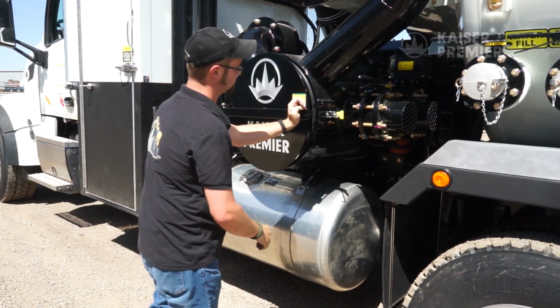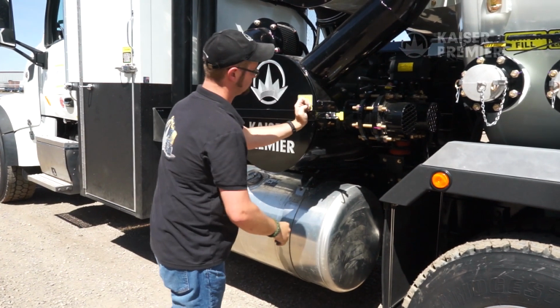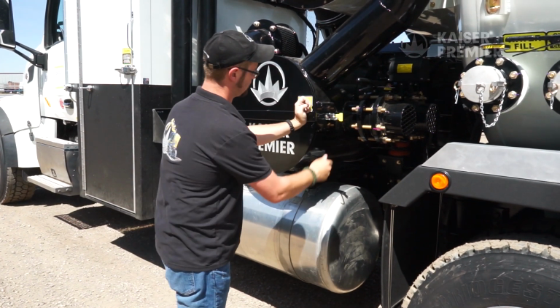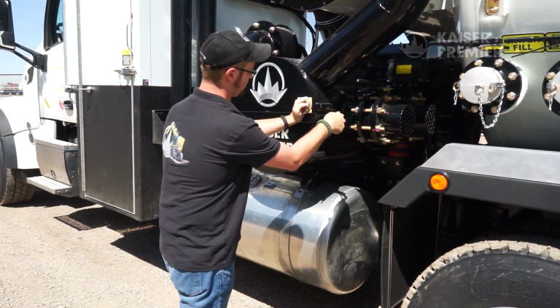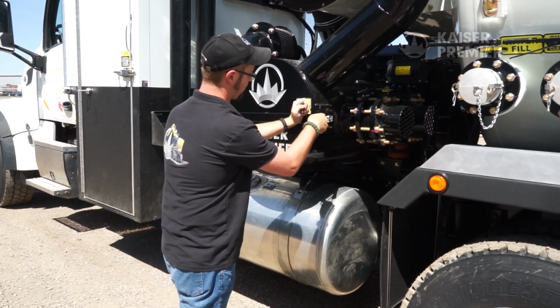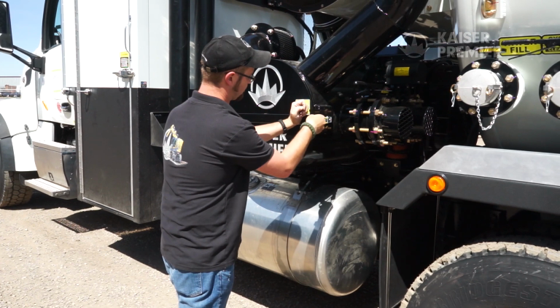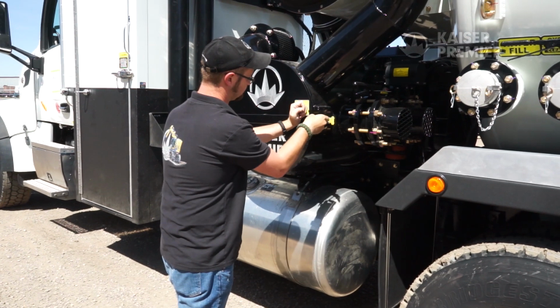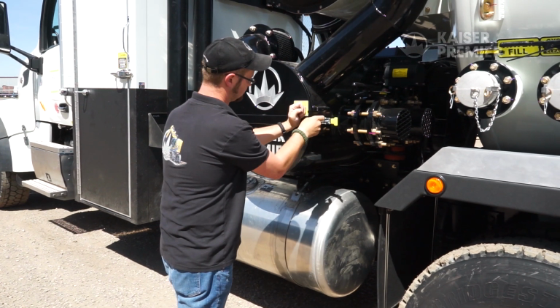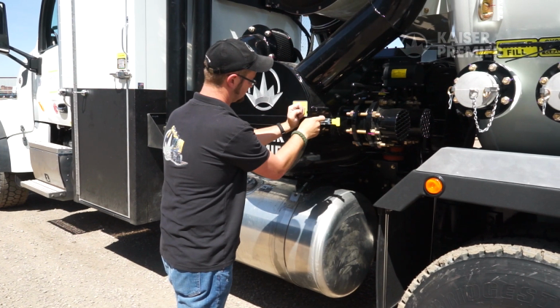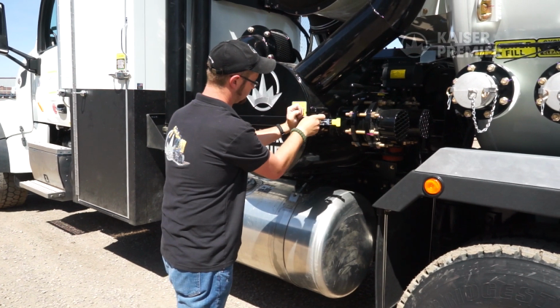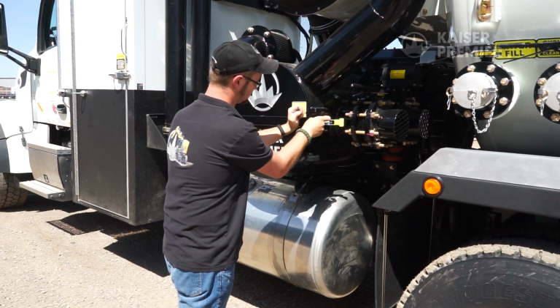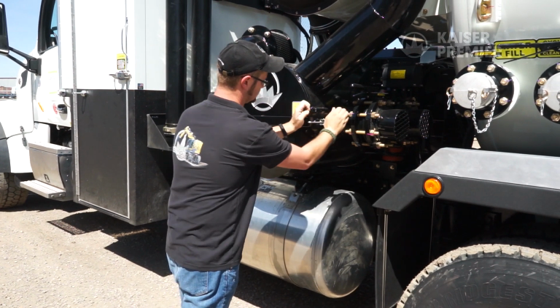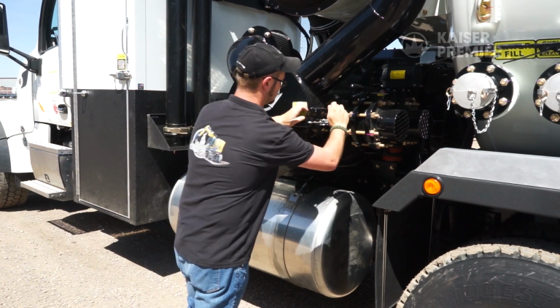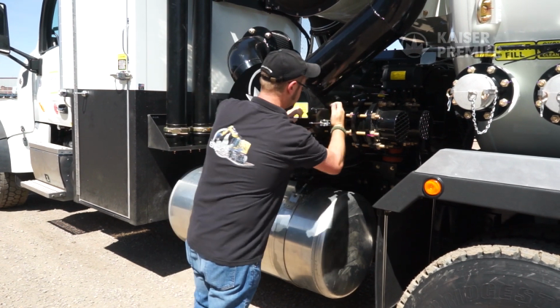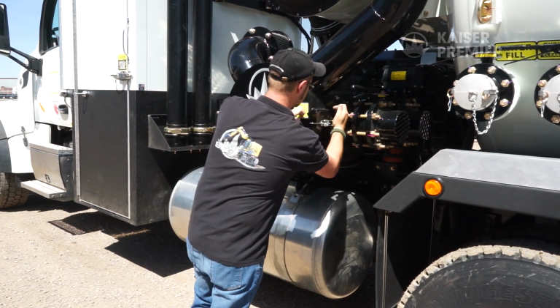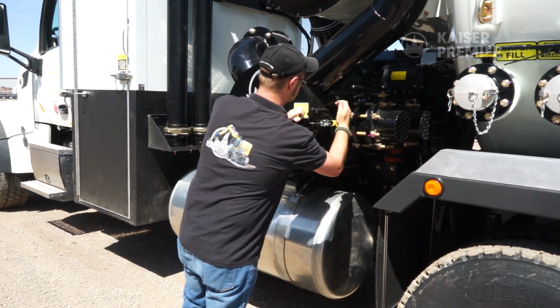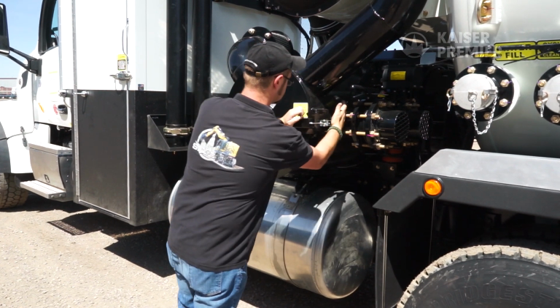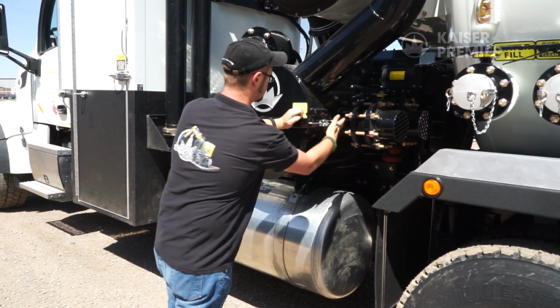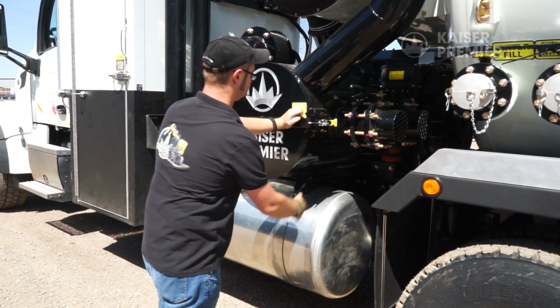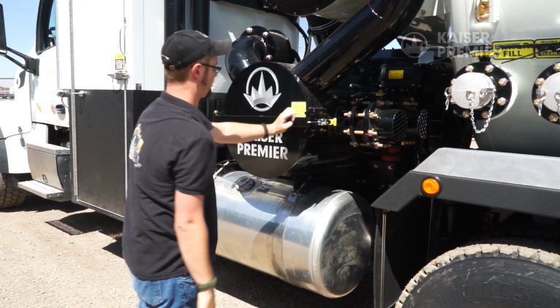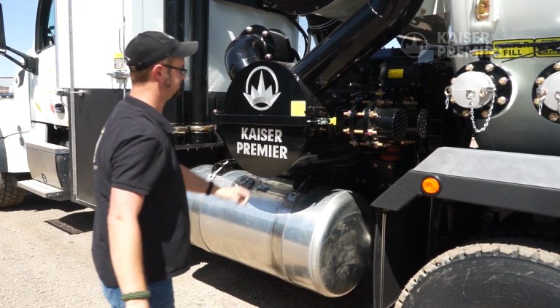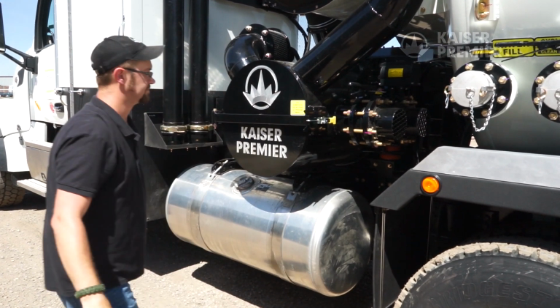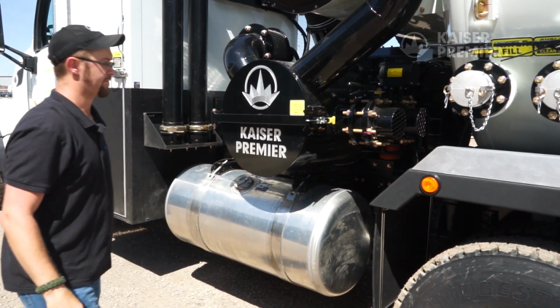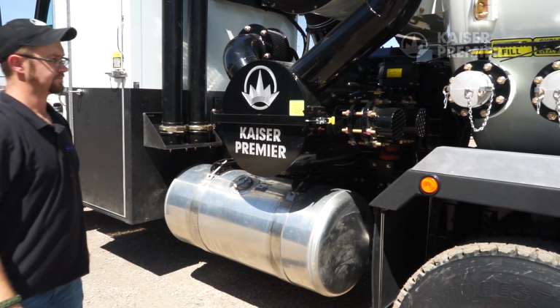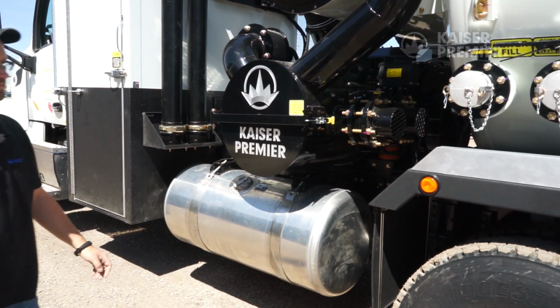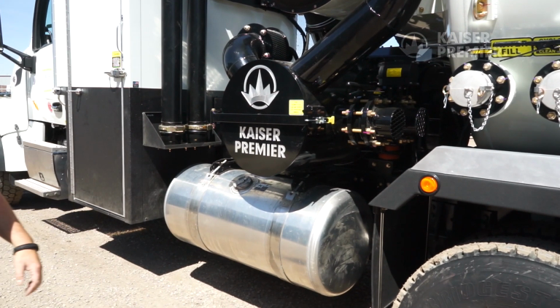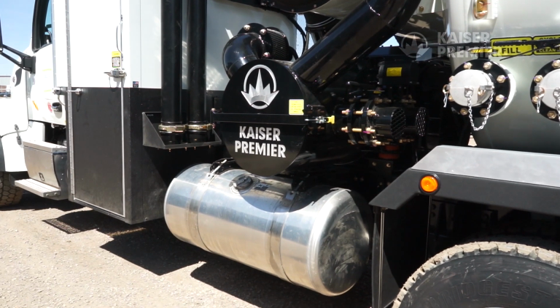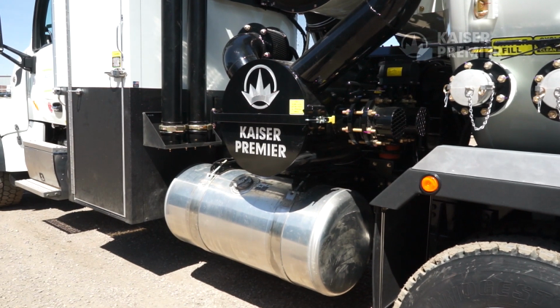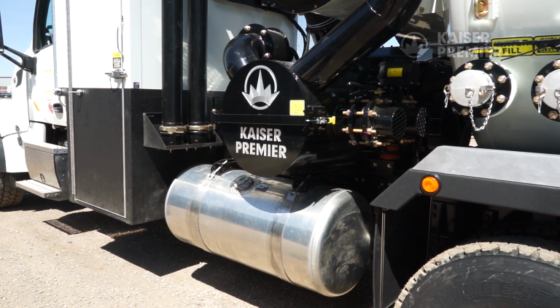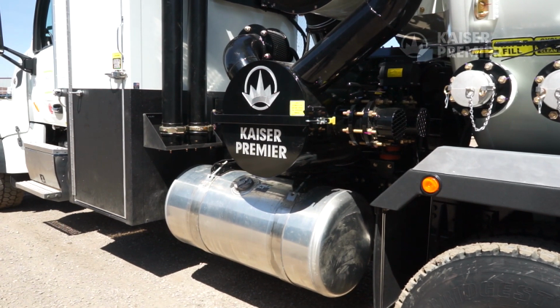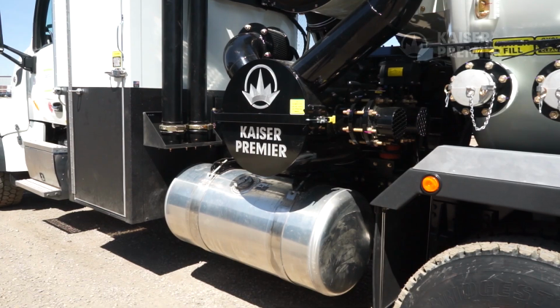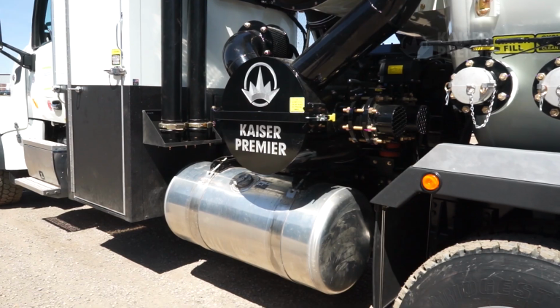Once the filter is reinstalled in its housing, you're all set to continue working. Thanks for stopping by, and be sure to check back for other tech tips.